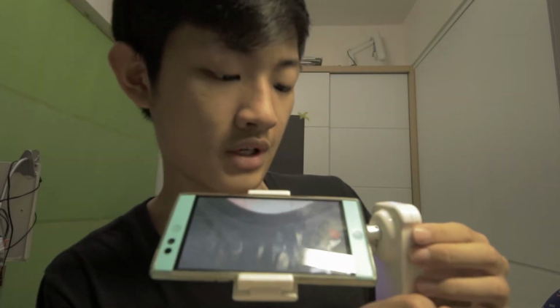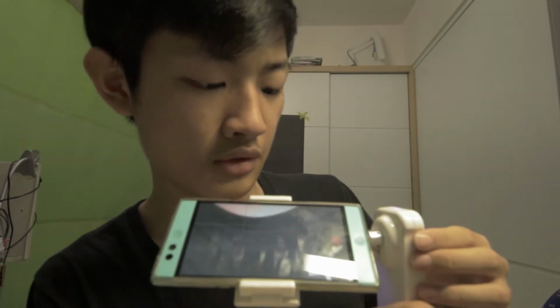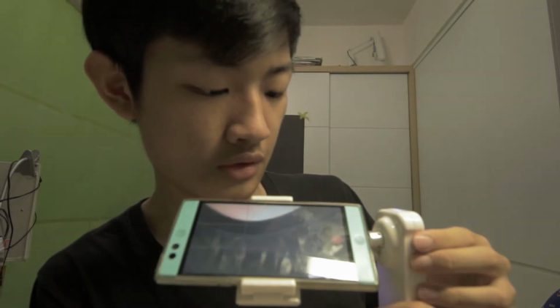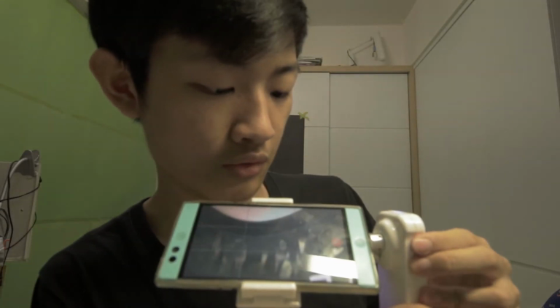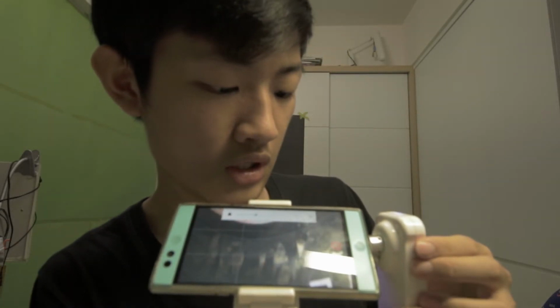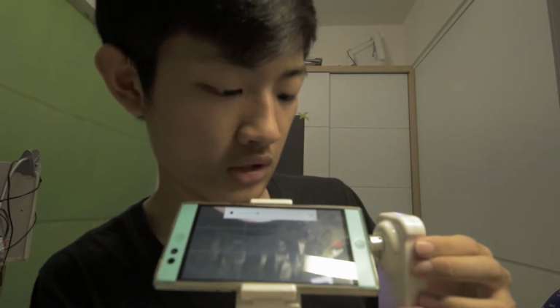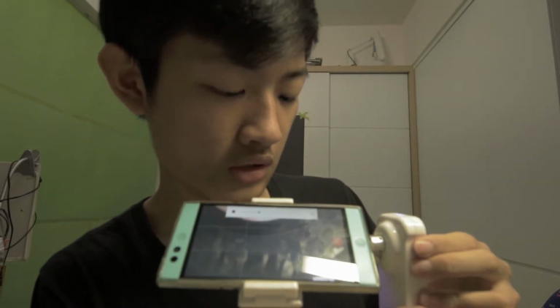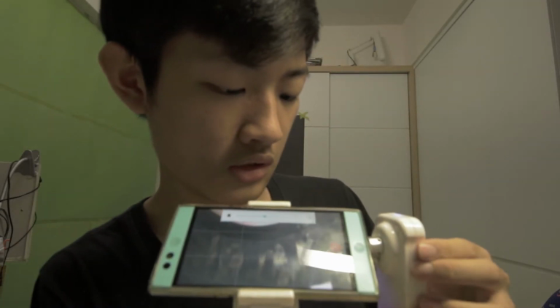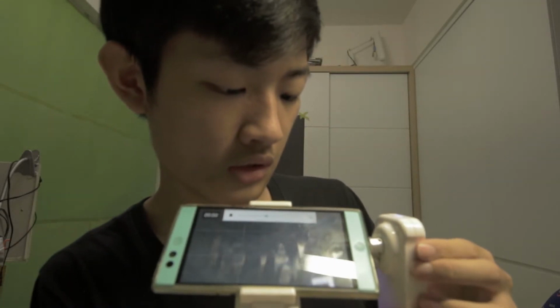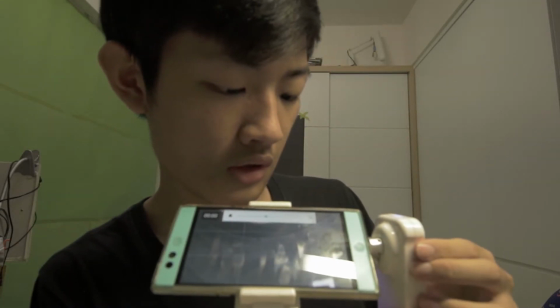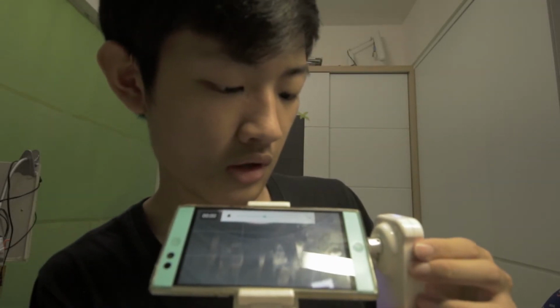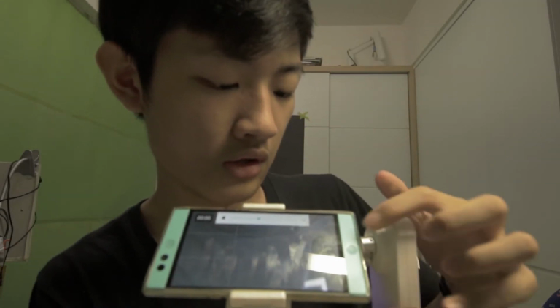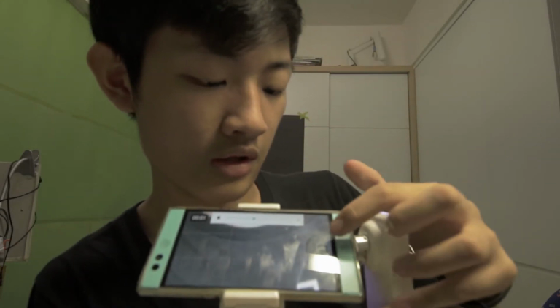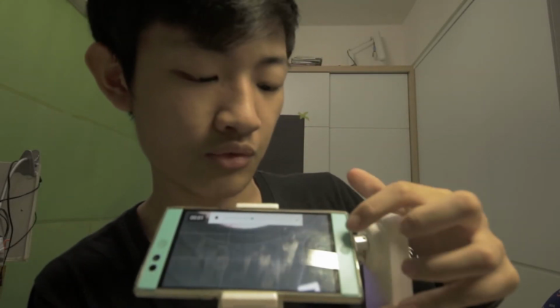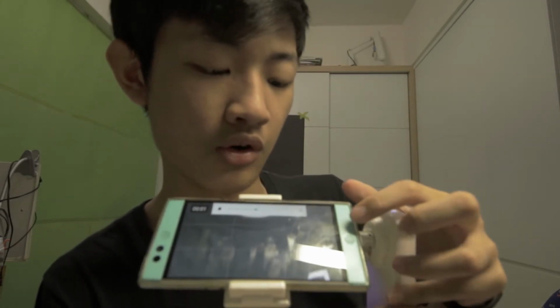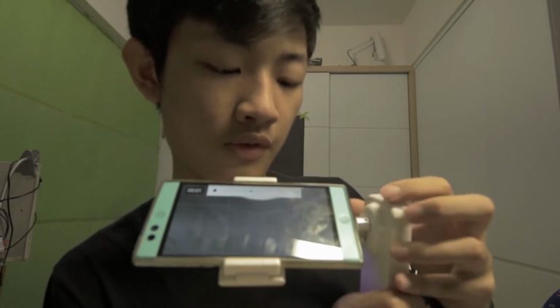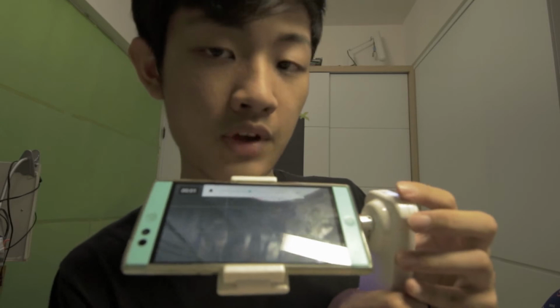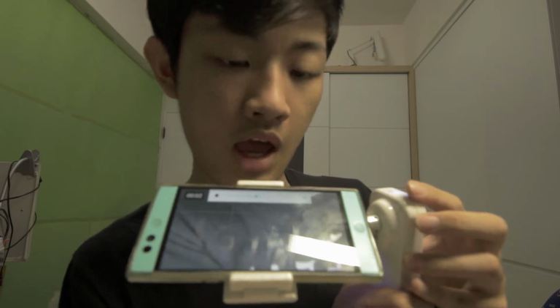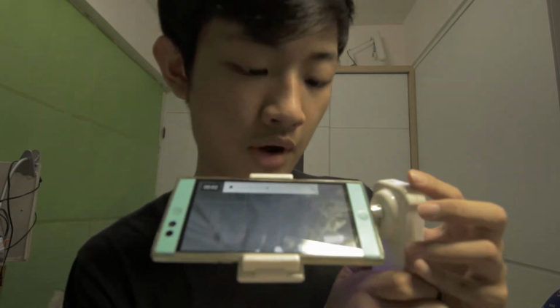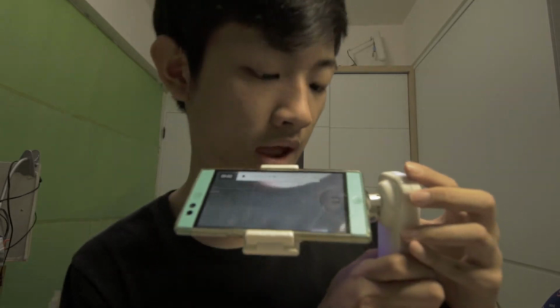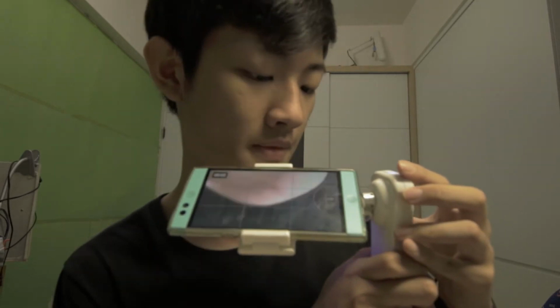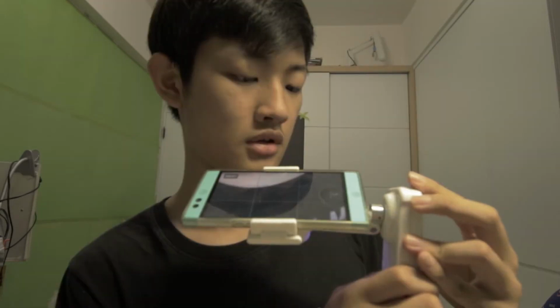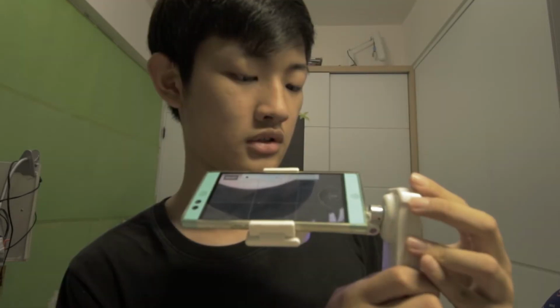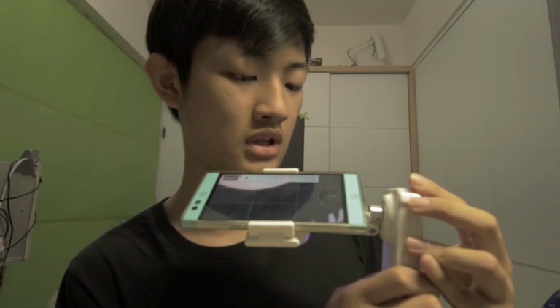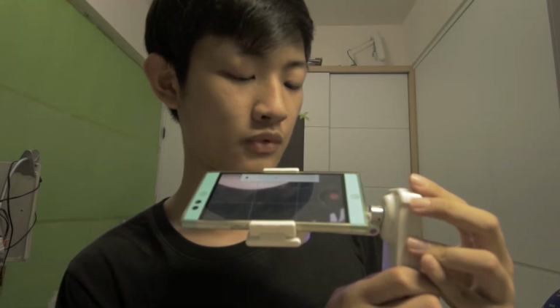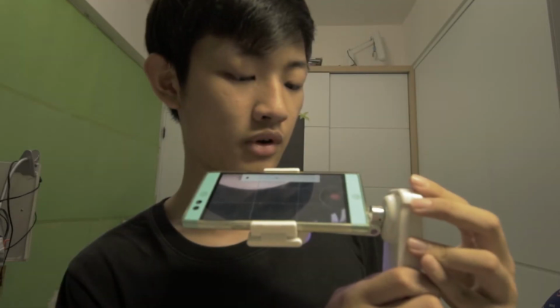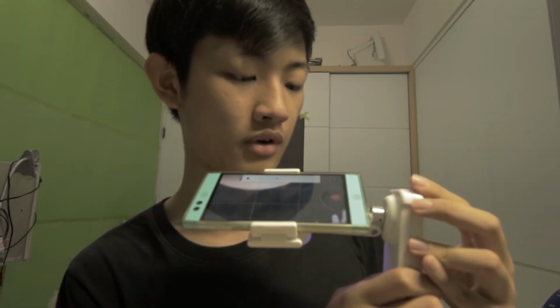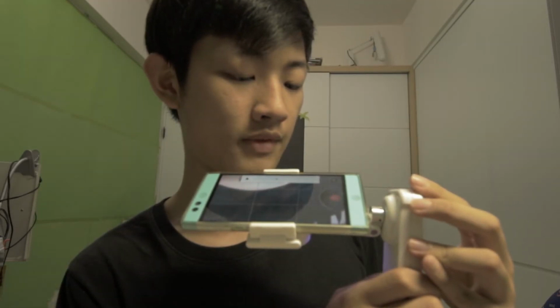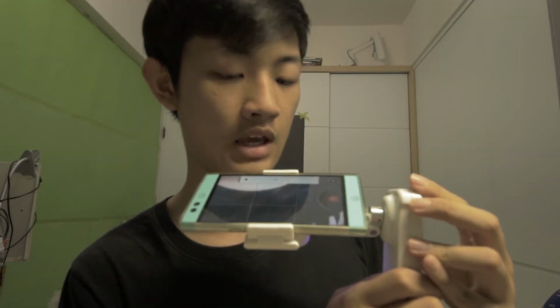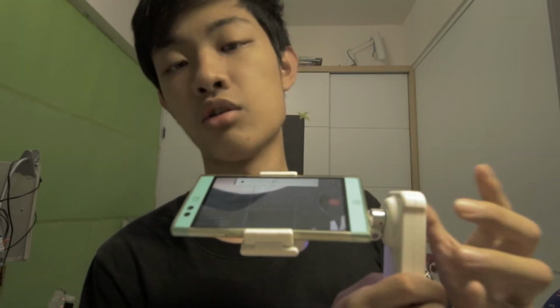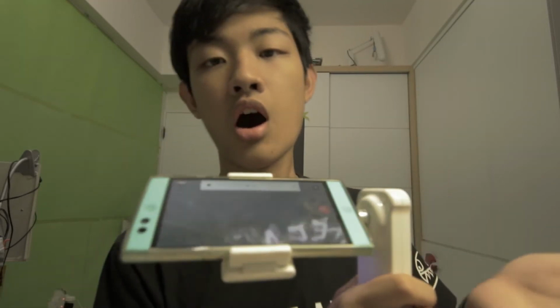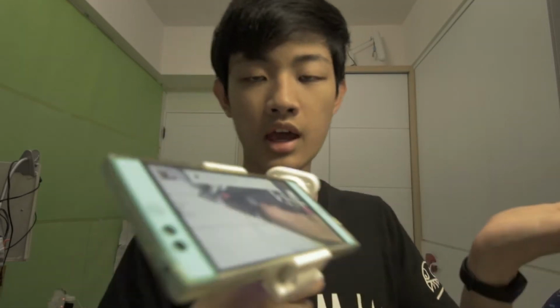You can press this button to capture a photo or video. Press once to record video and stop recording video.